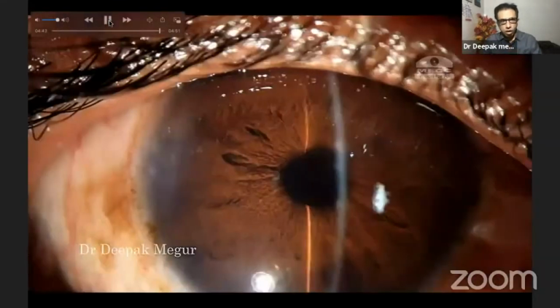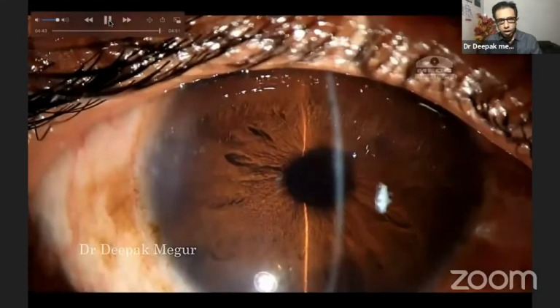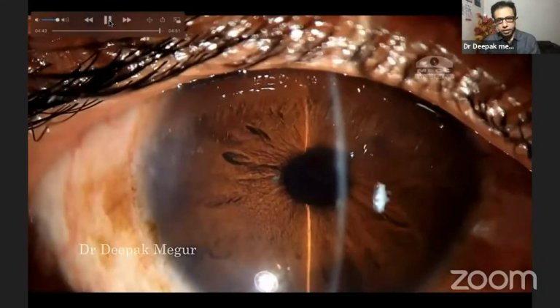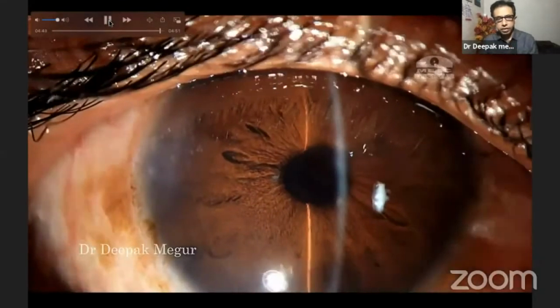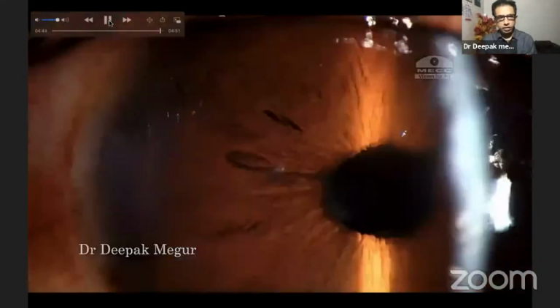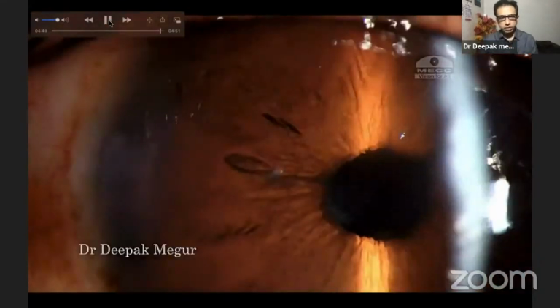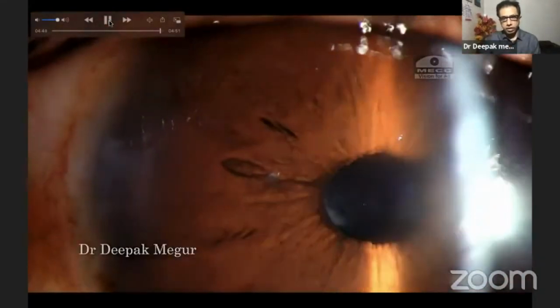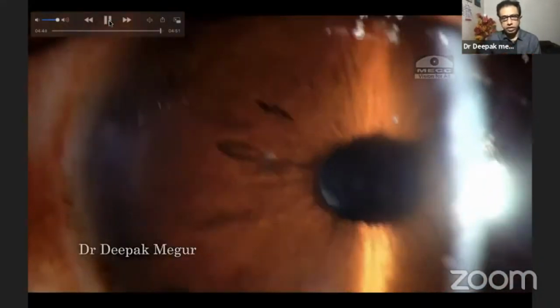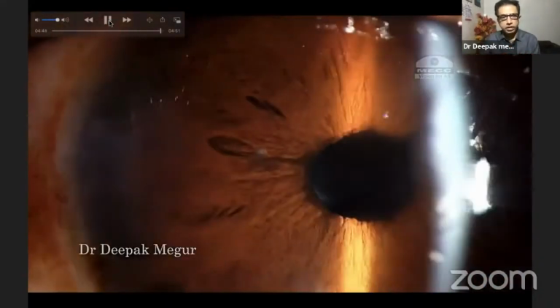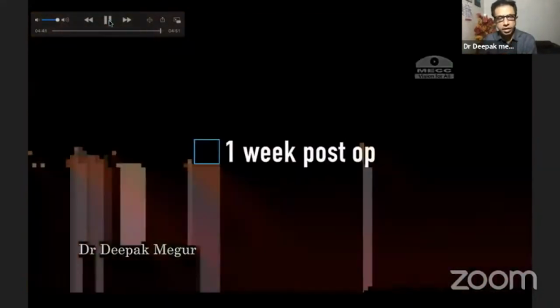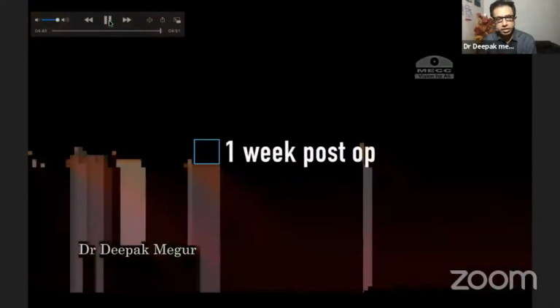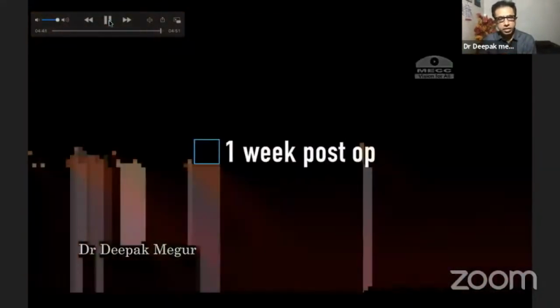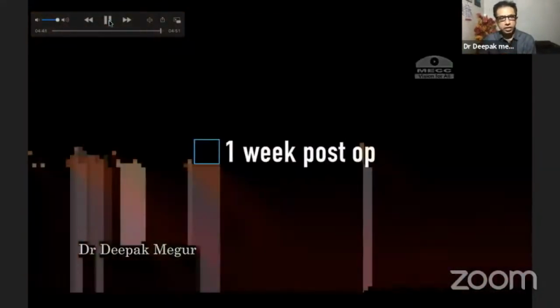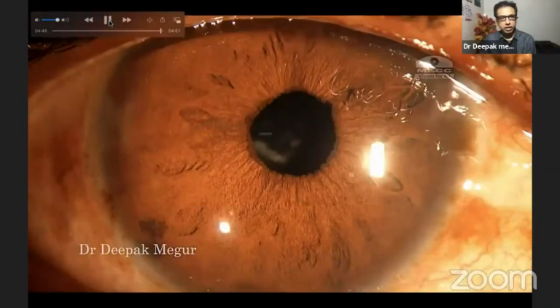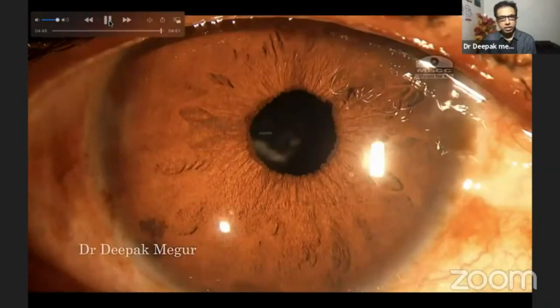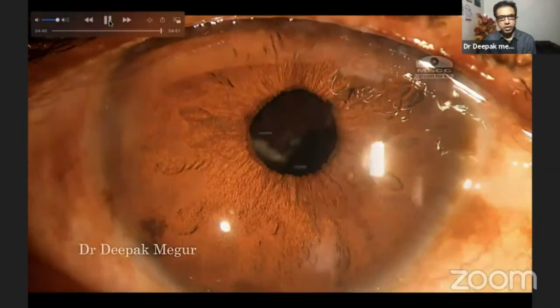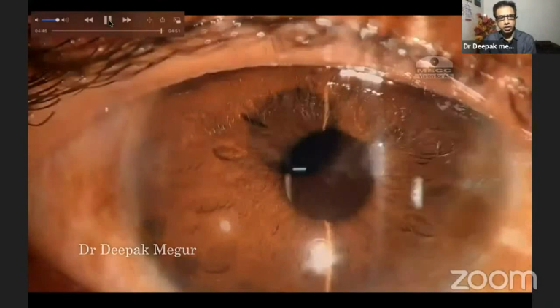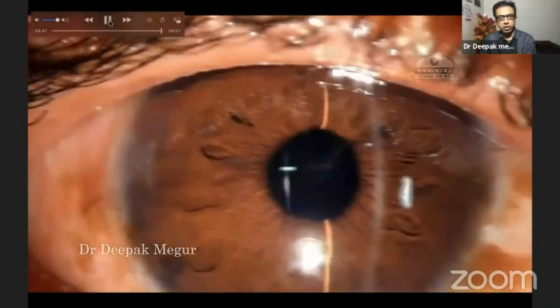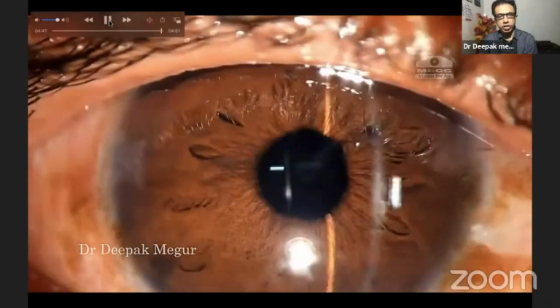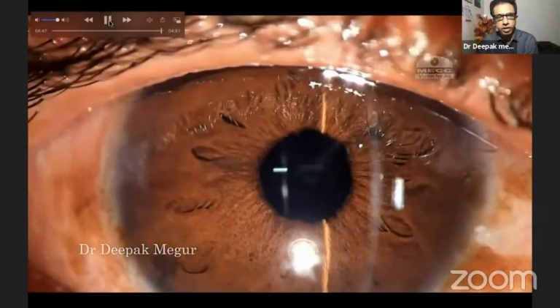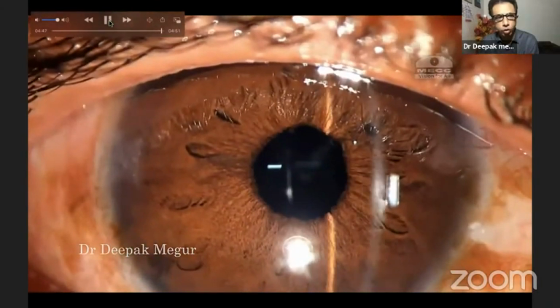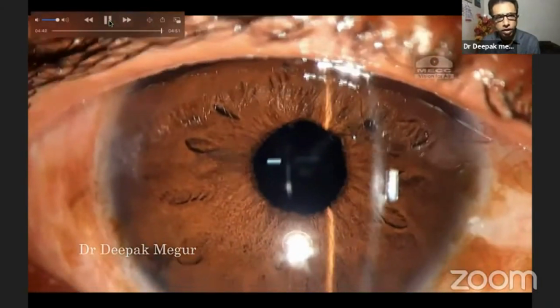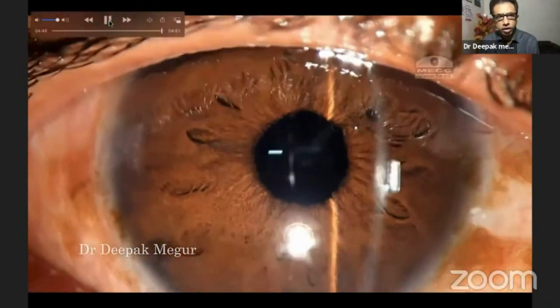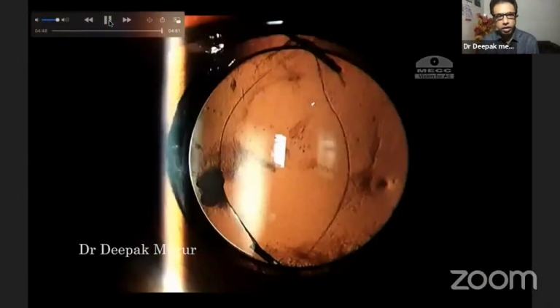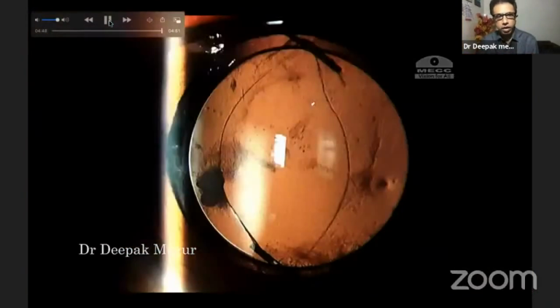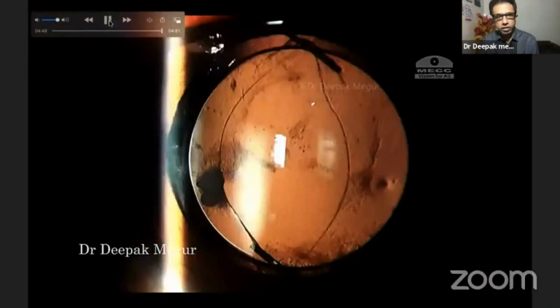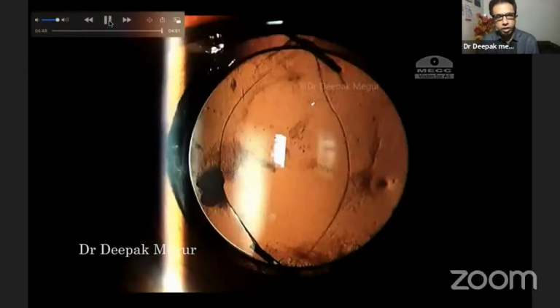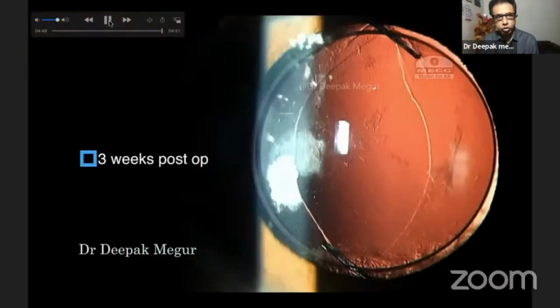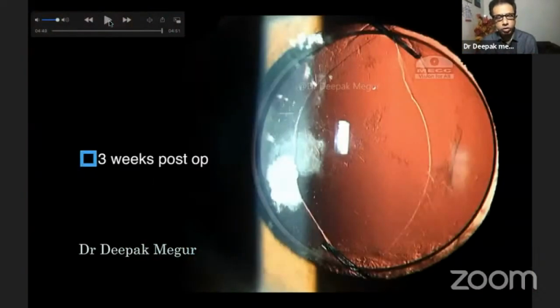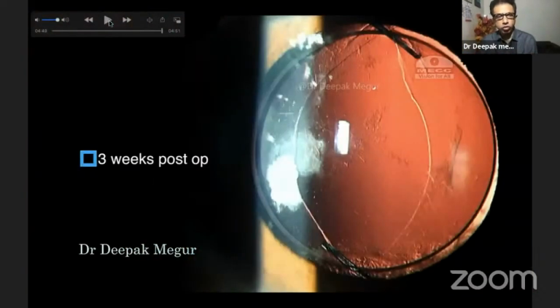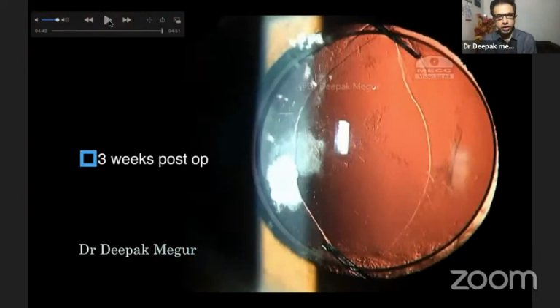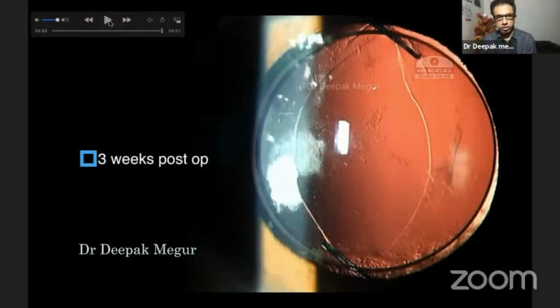The case is done and the patient eventually did well. Thank you so much for your attention.